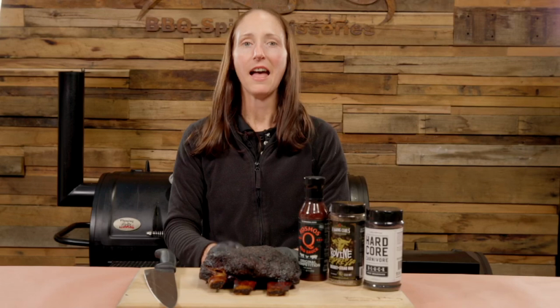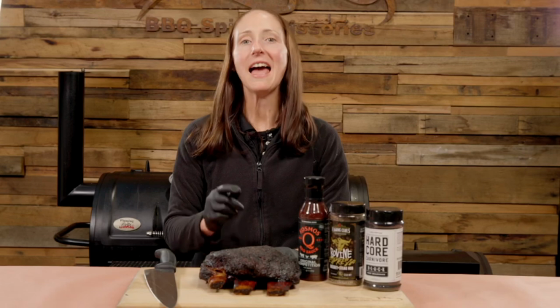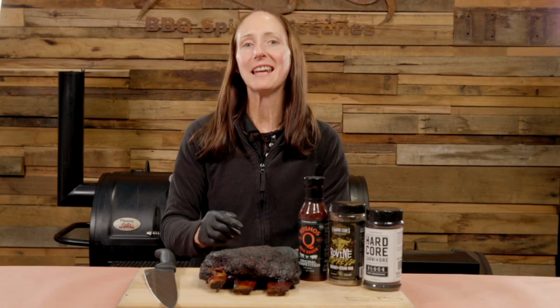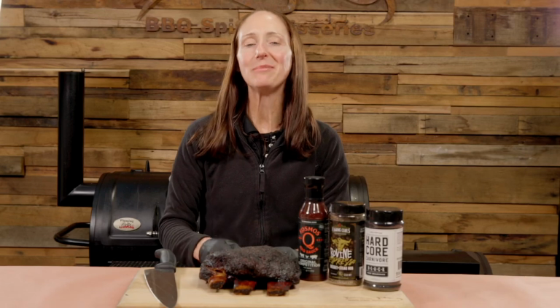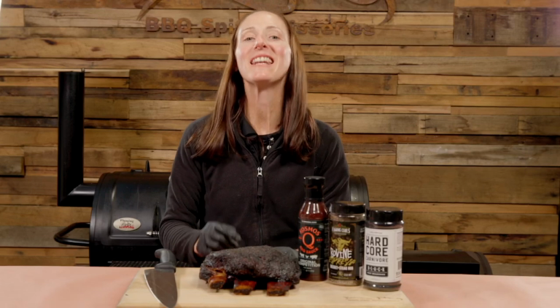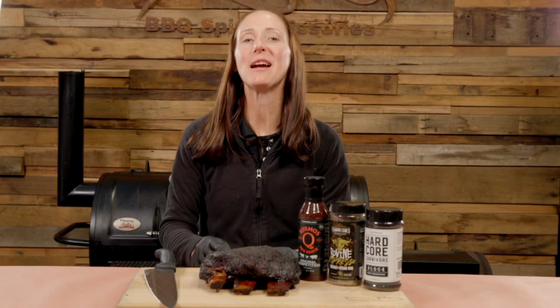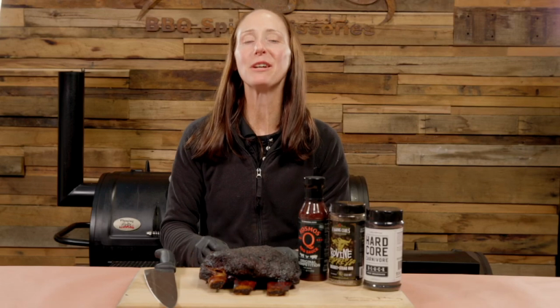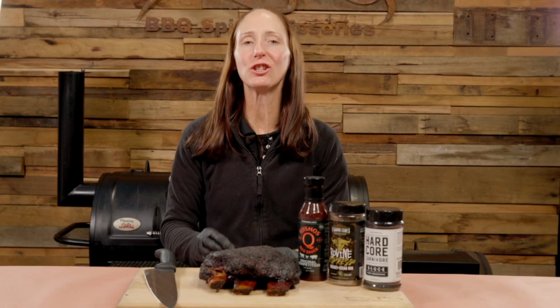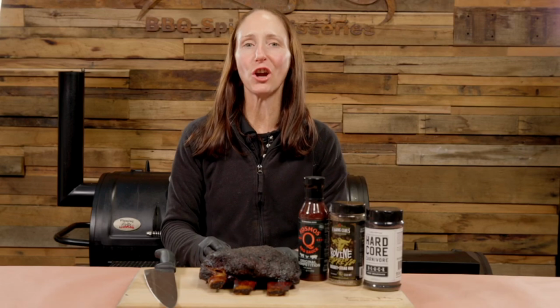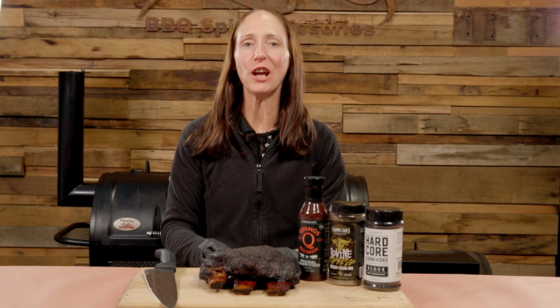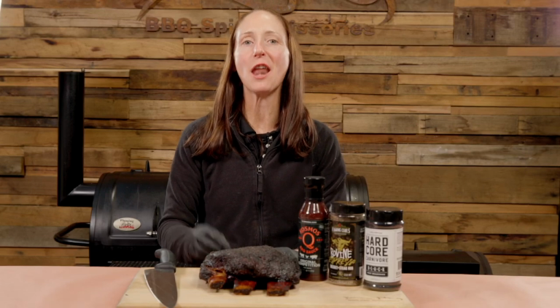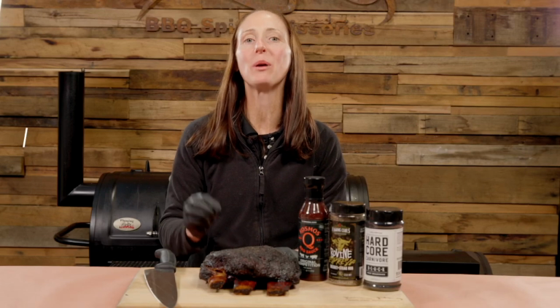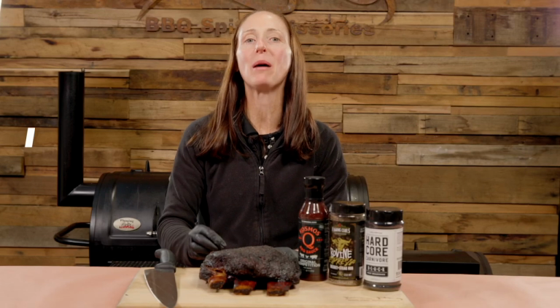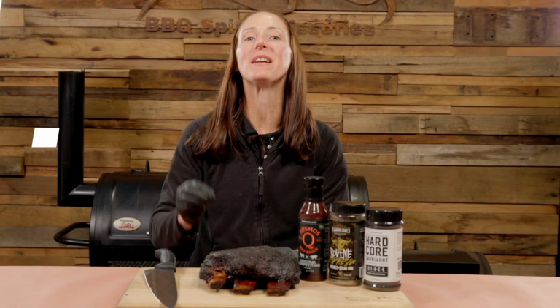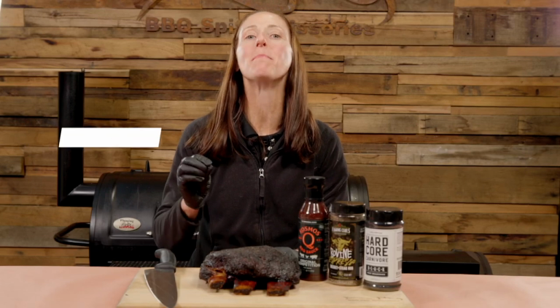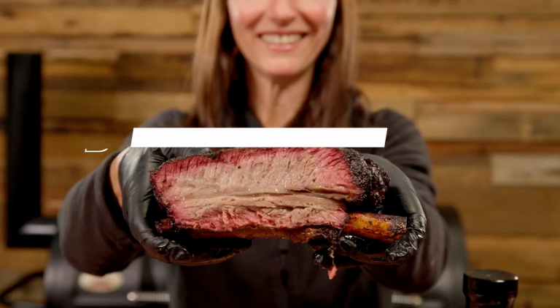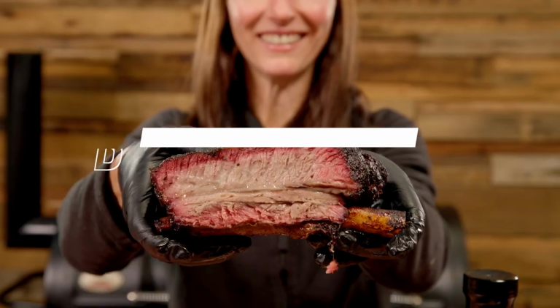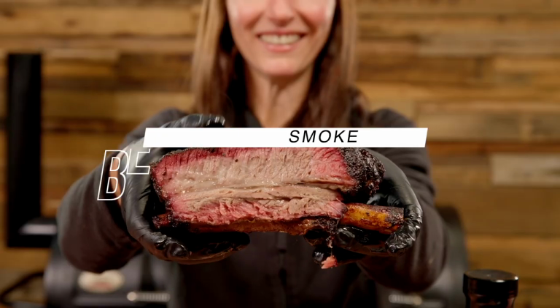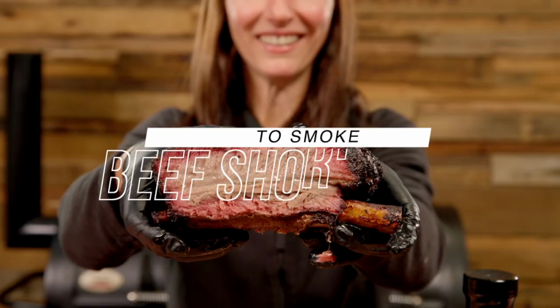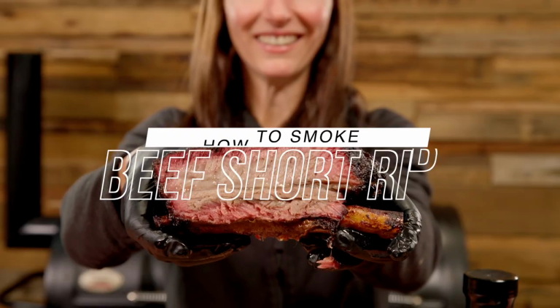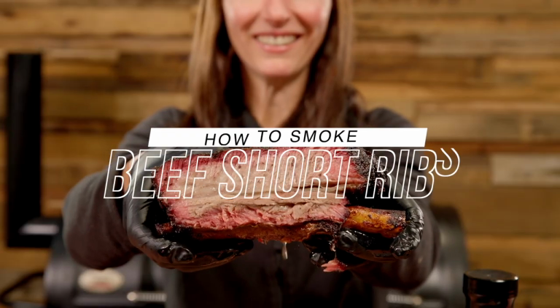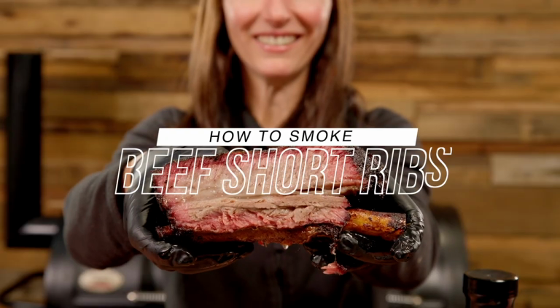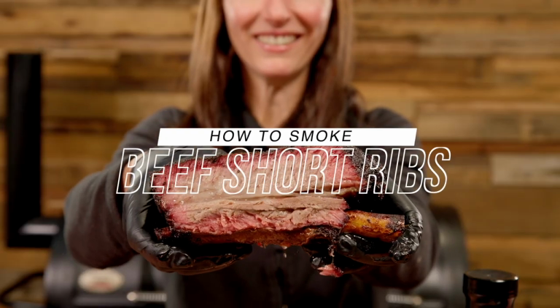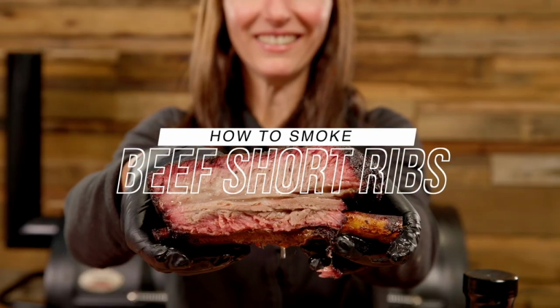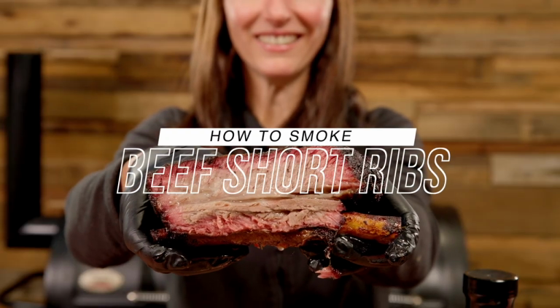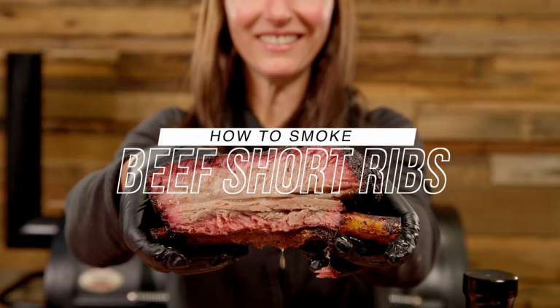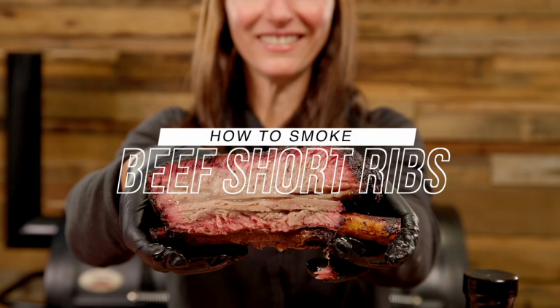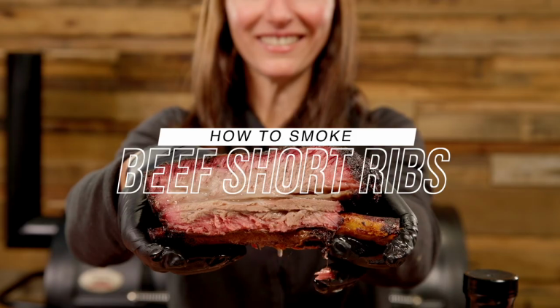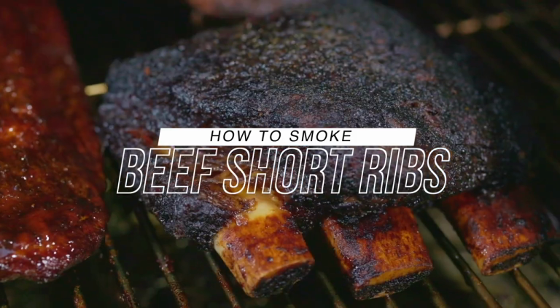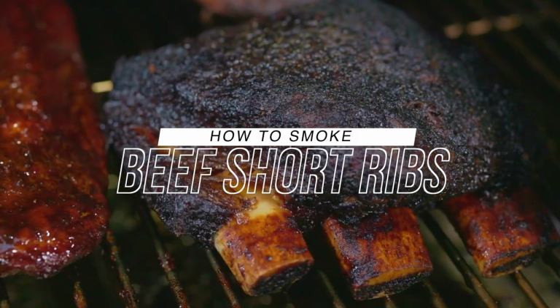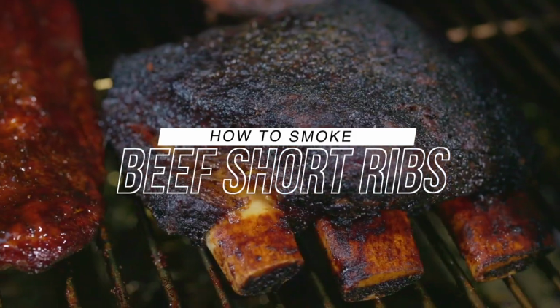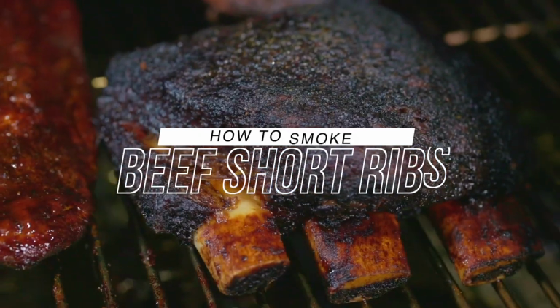Hey team, today I'm going to show you how to whip up these amazing beef short ribs in the Flaming Coles Offset Smoker.